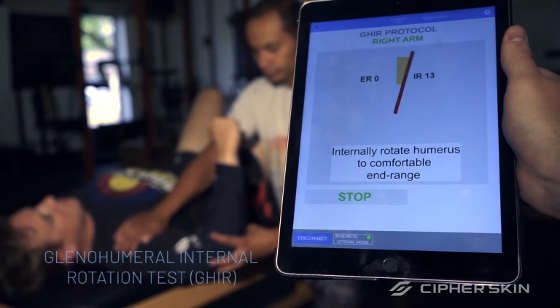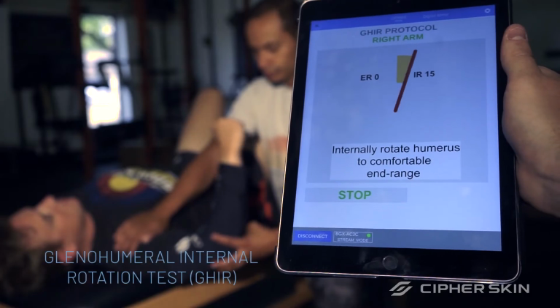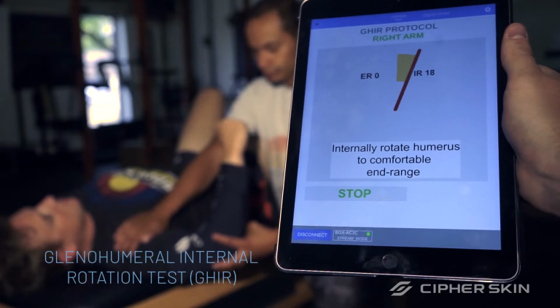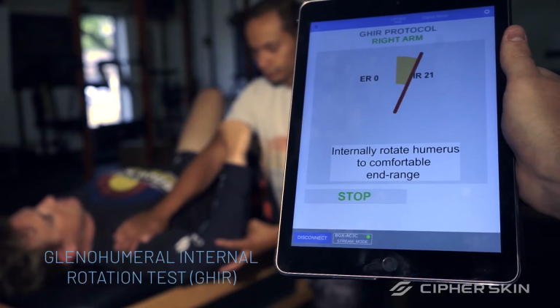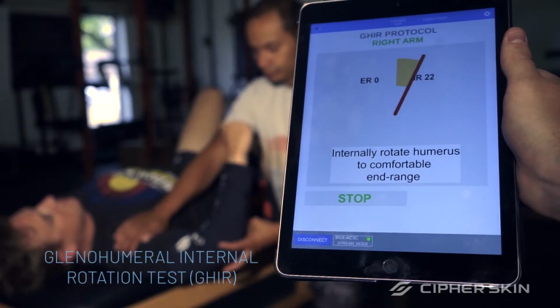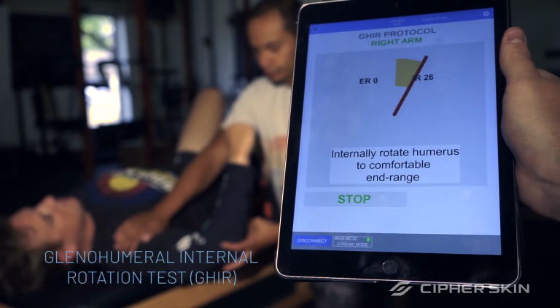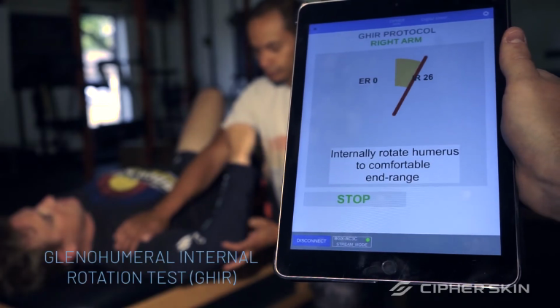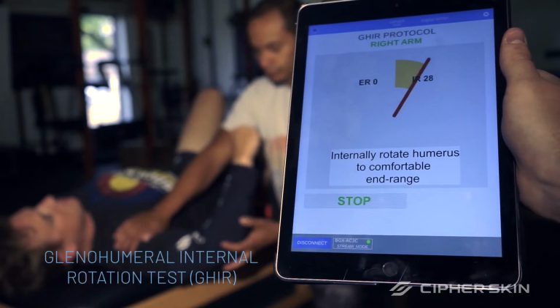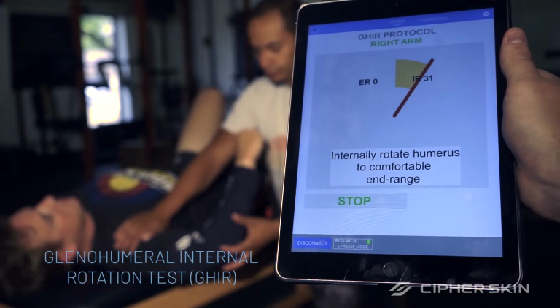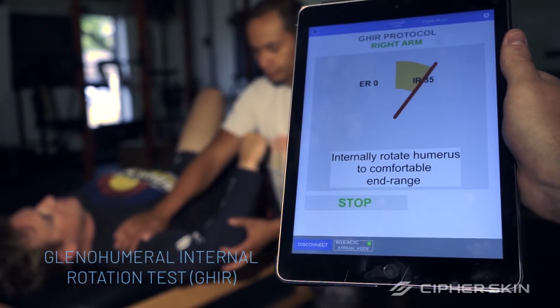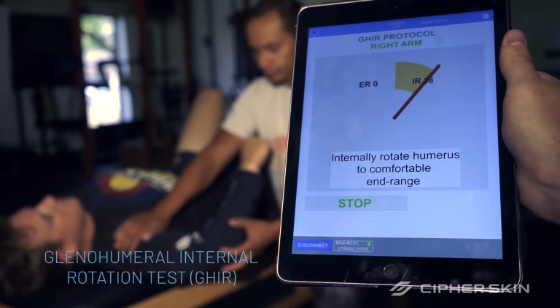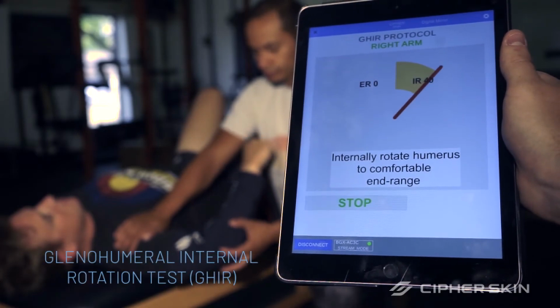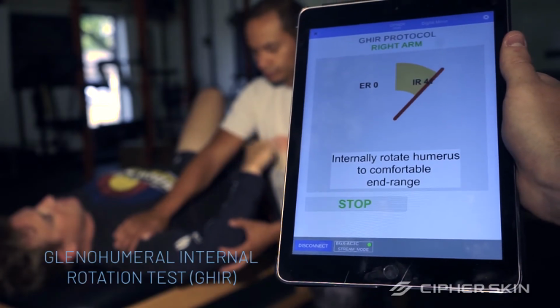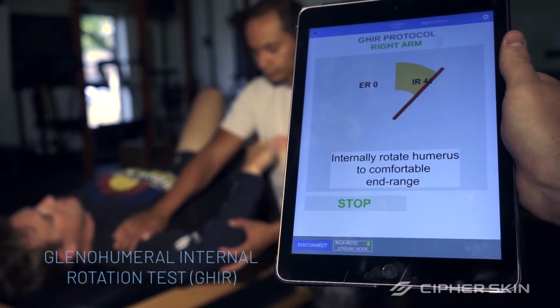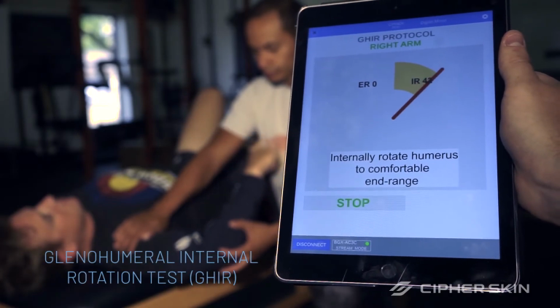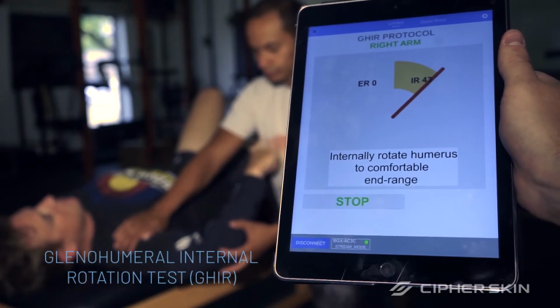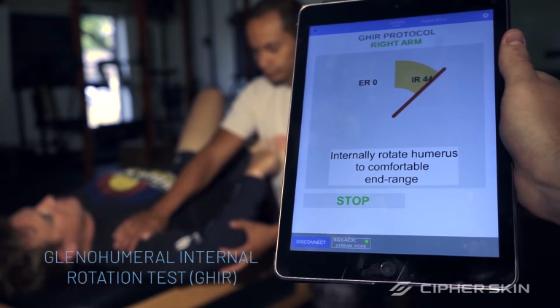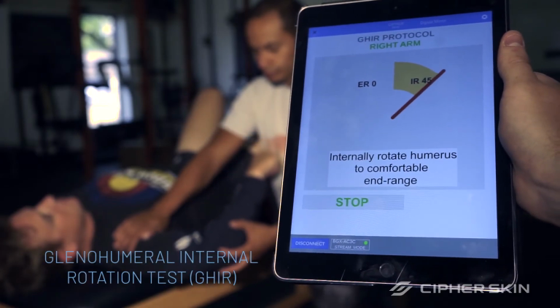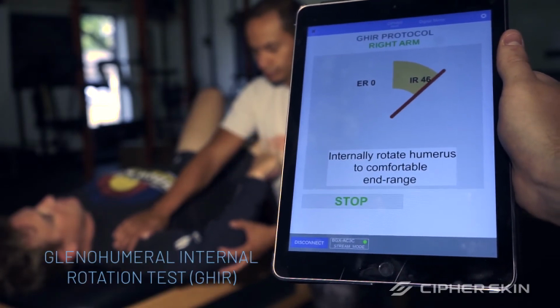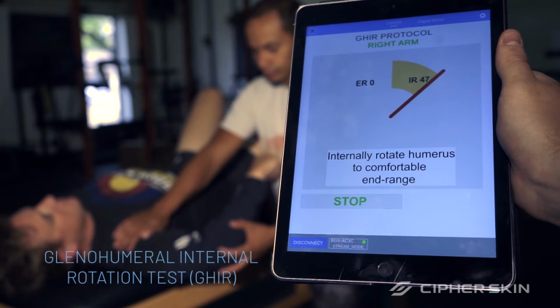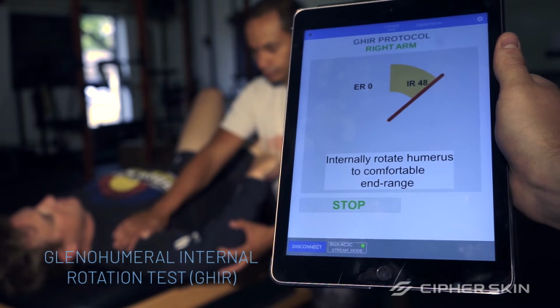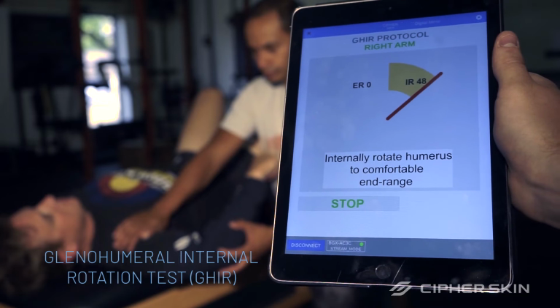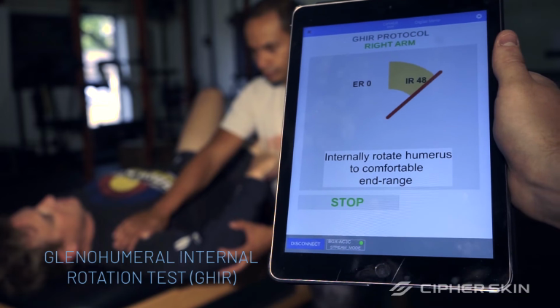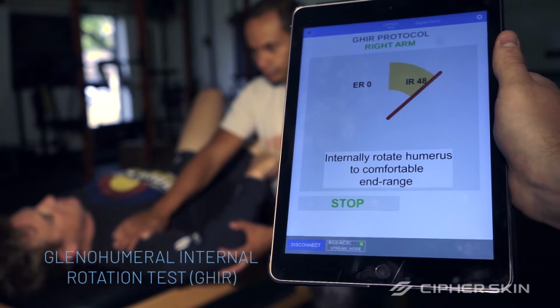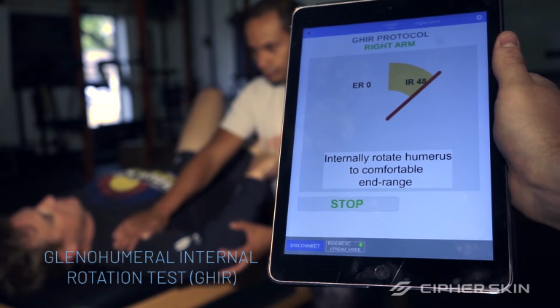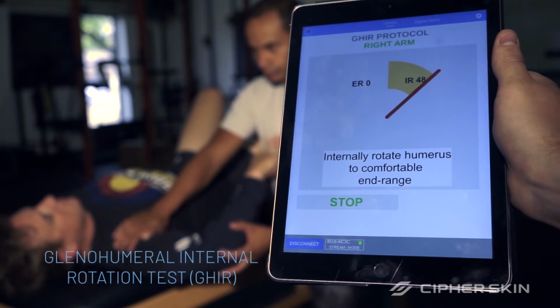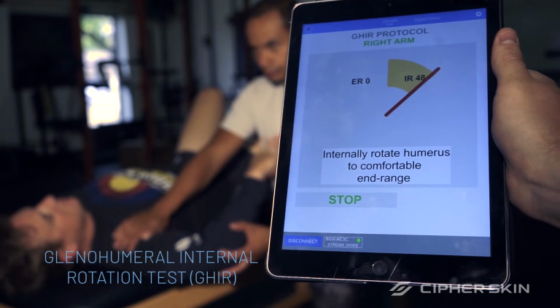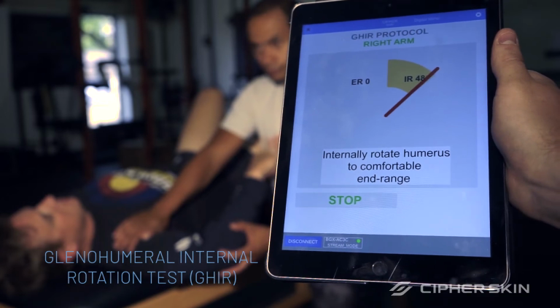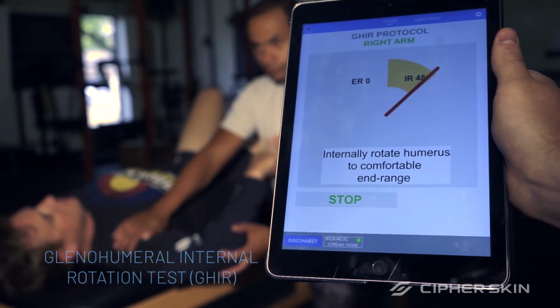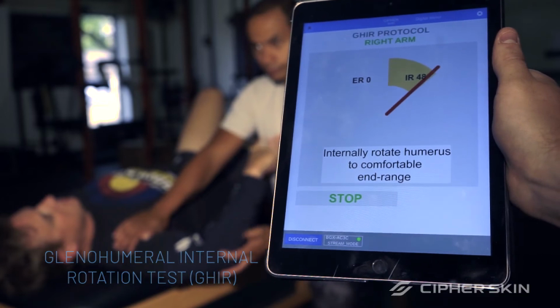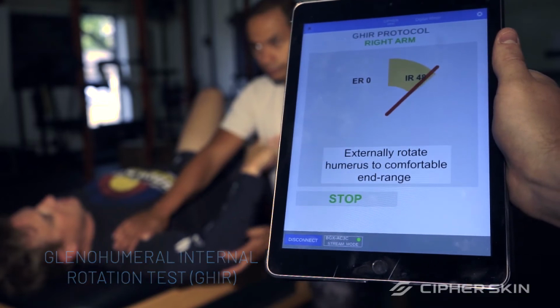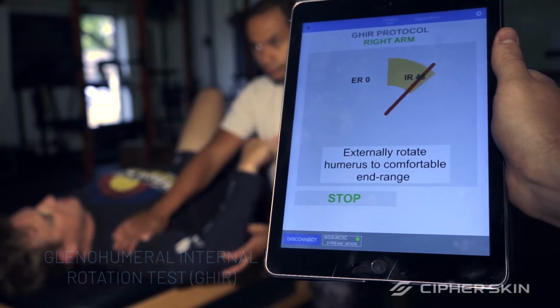By automating data collection and processing, the BioSleeve makes it easier to perform range of motion tests.